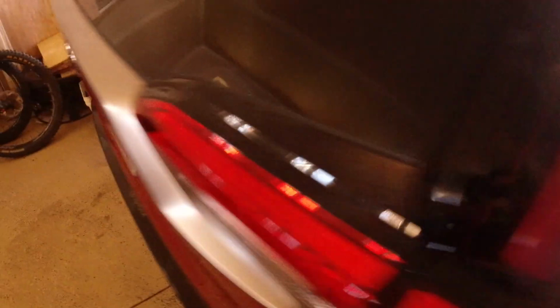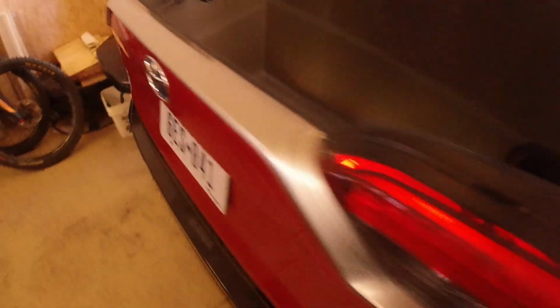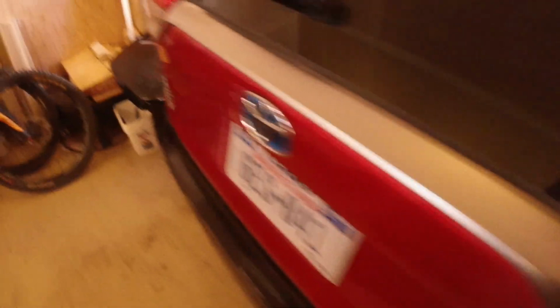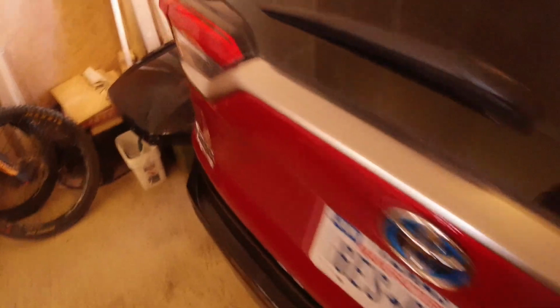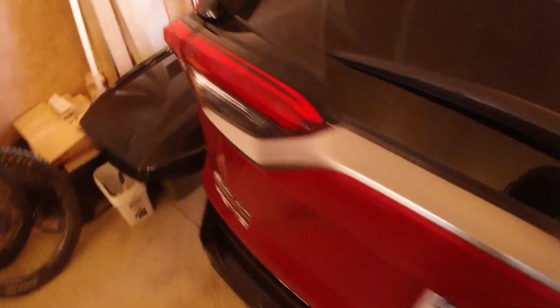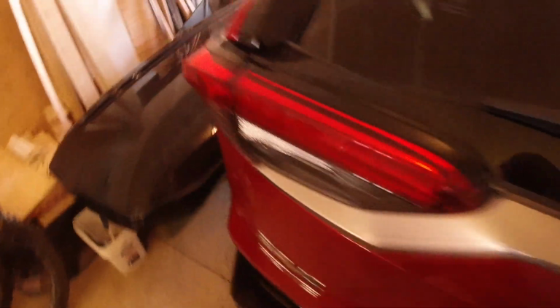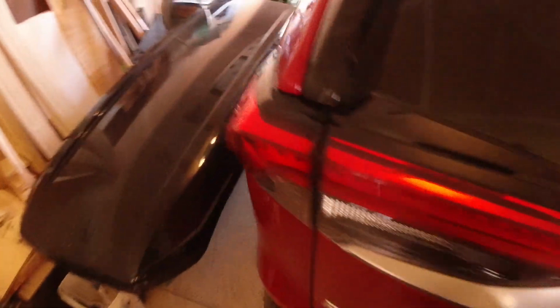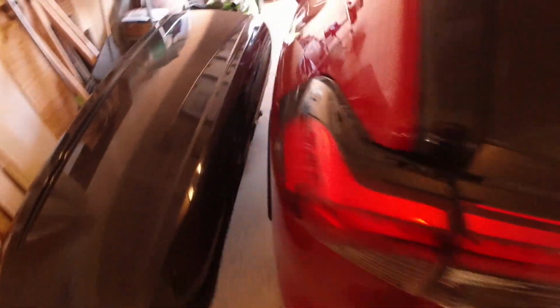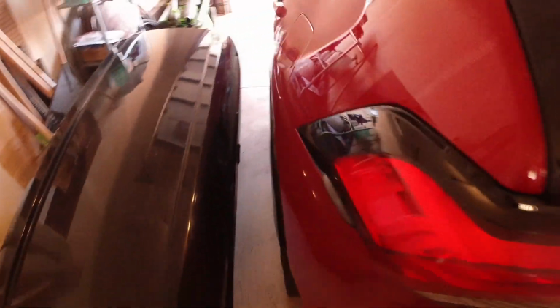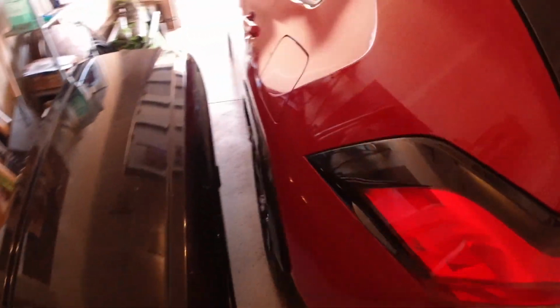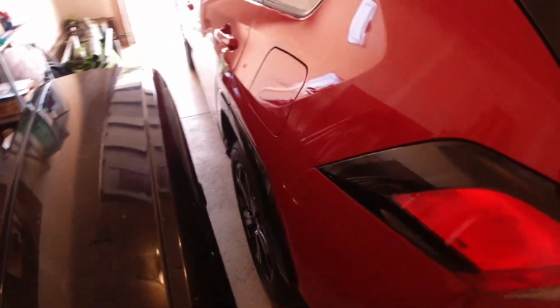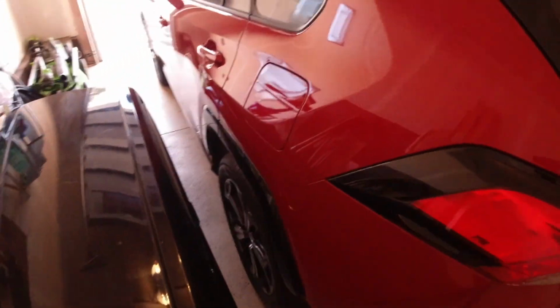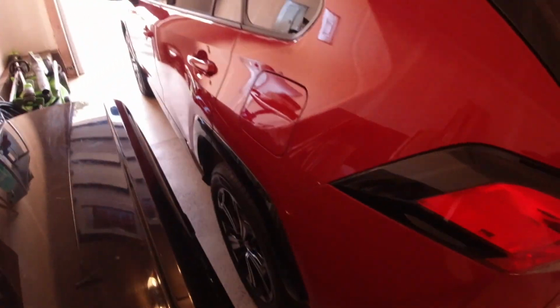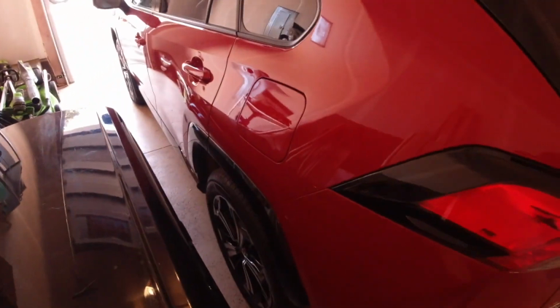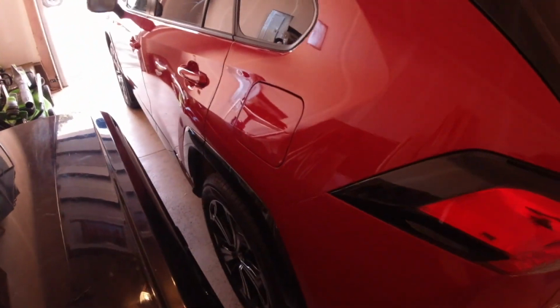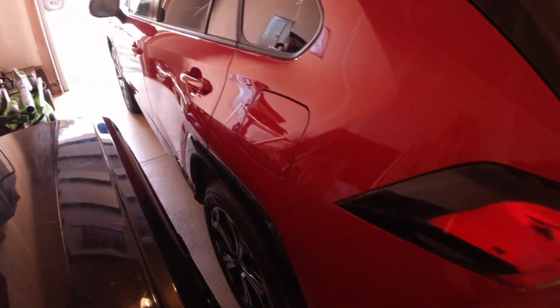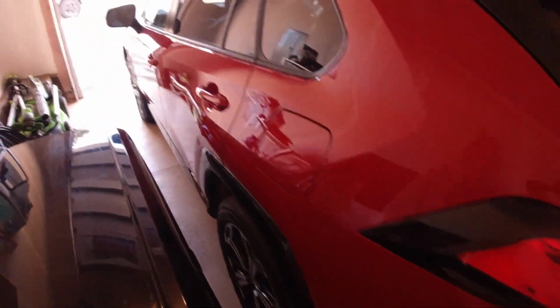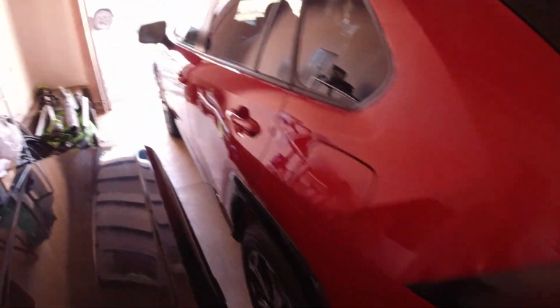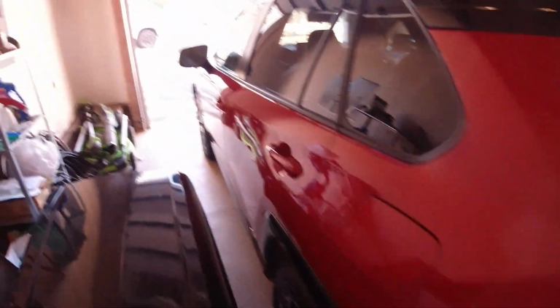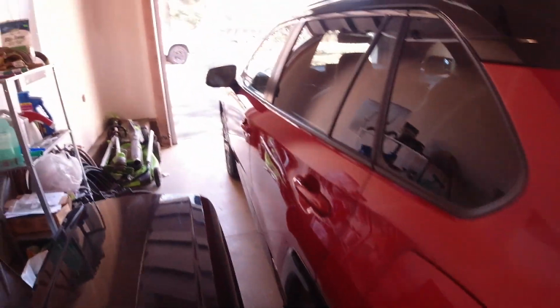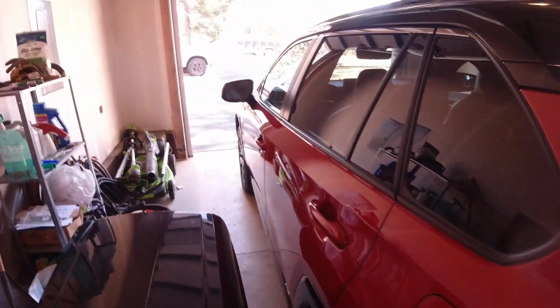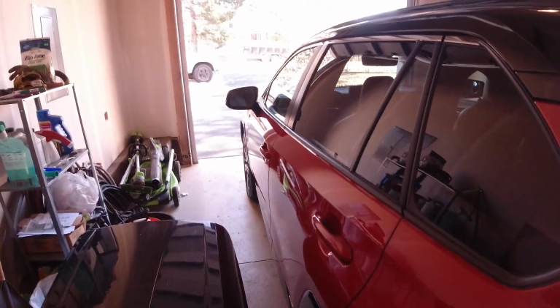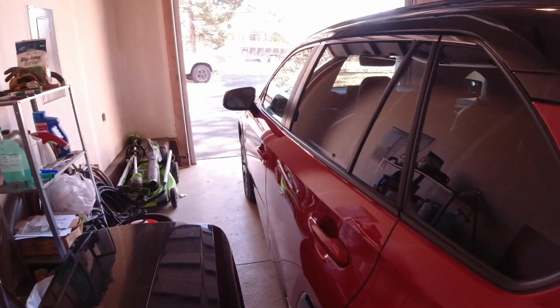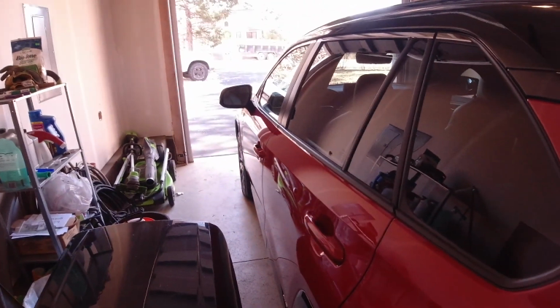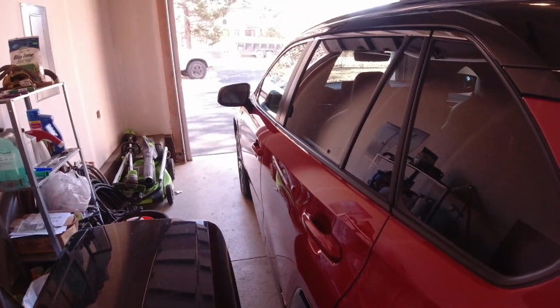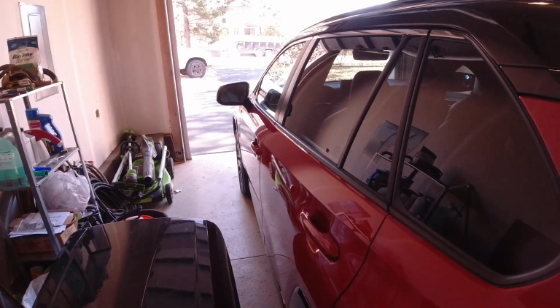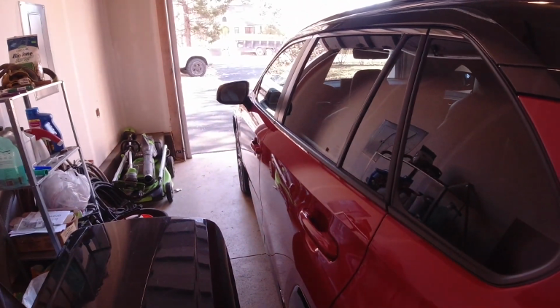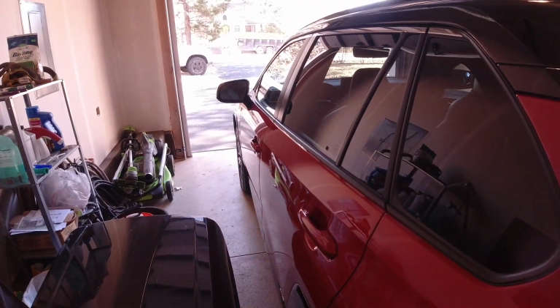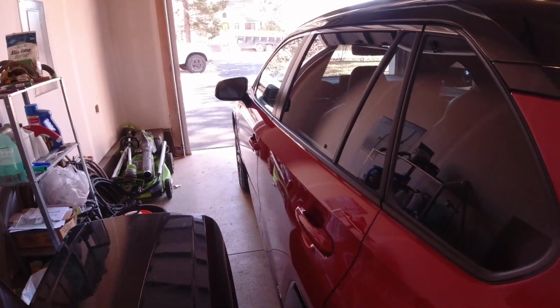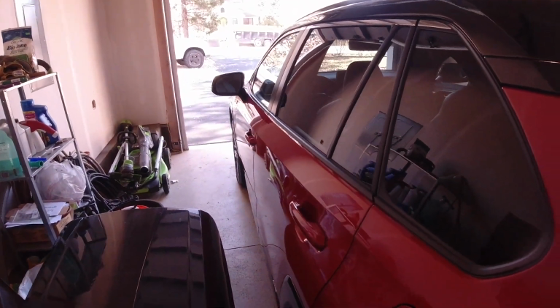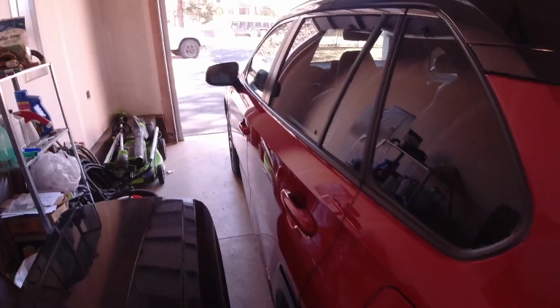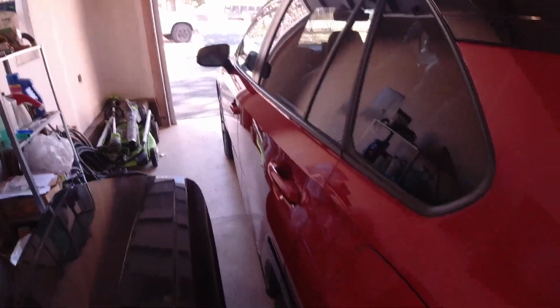Over here, you've still got a regular old fuel door that opens via a lever on the dashboard.